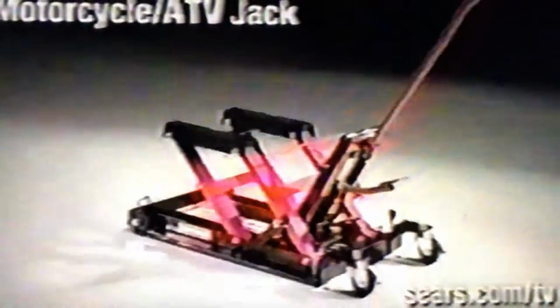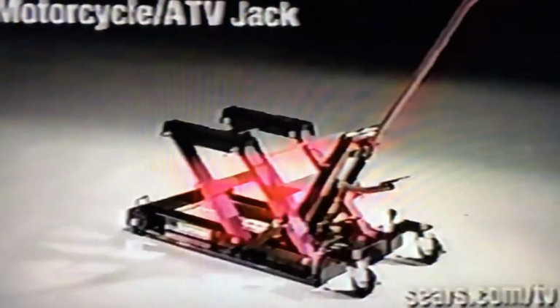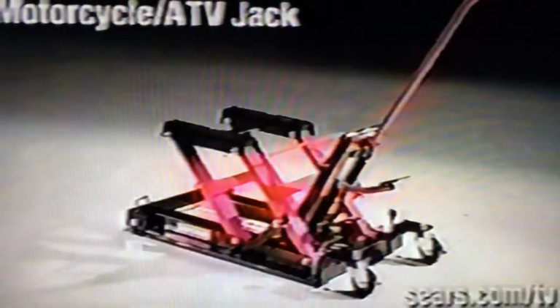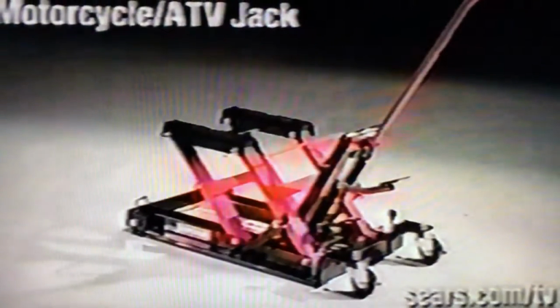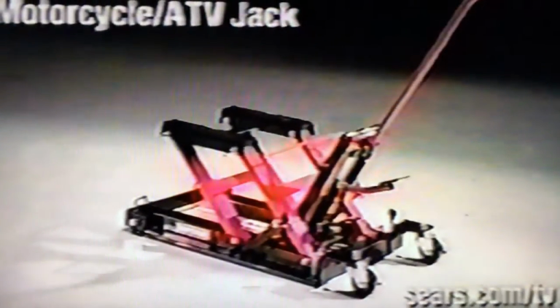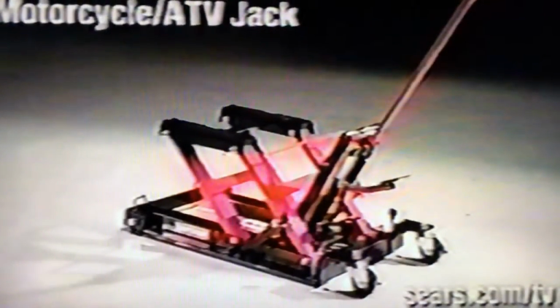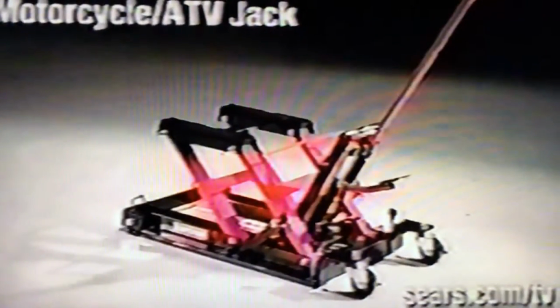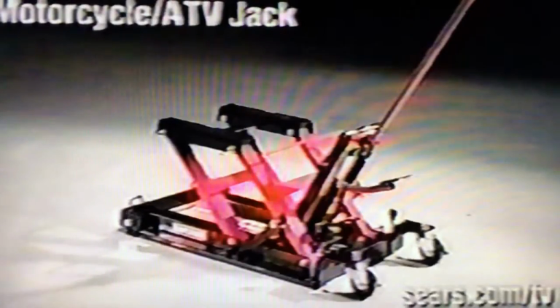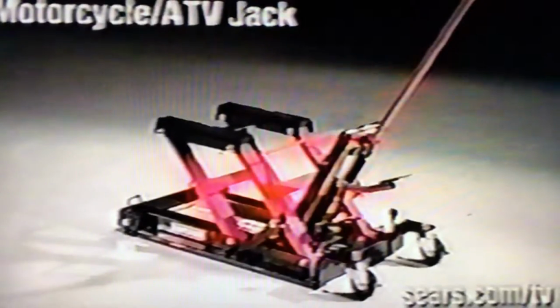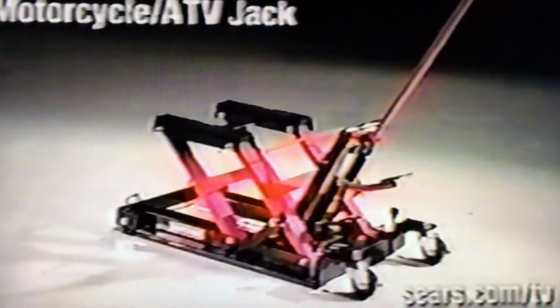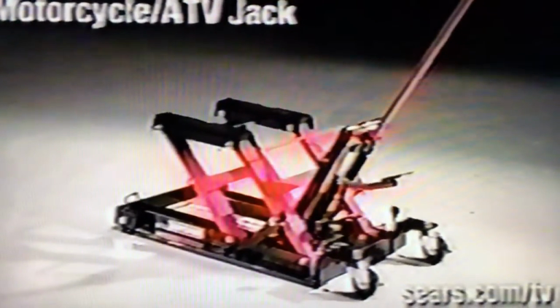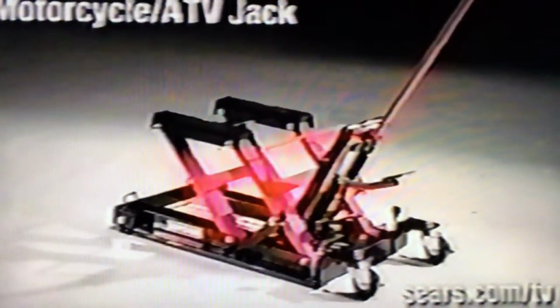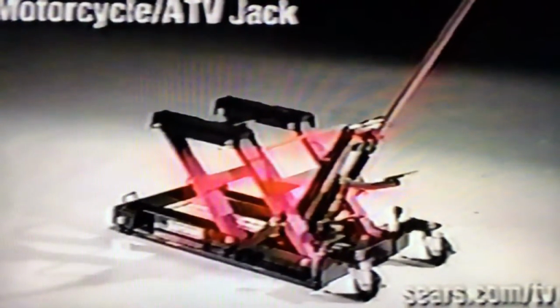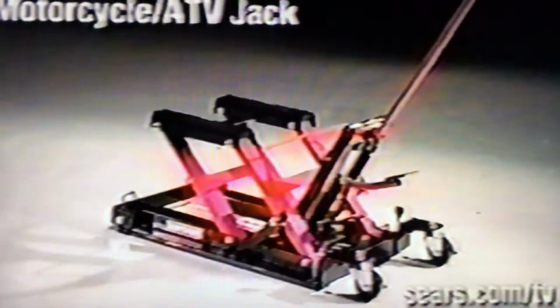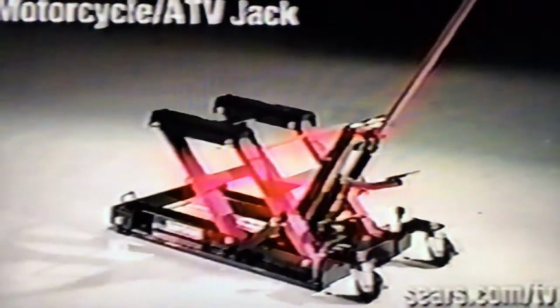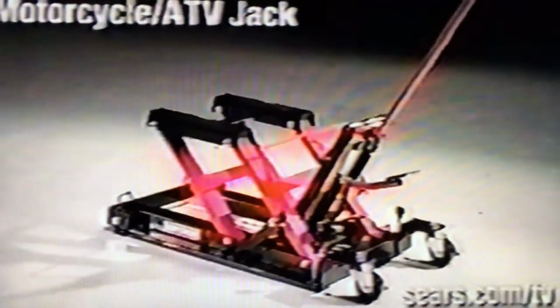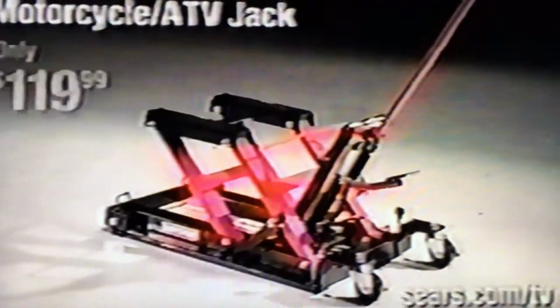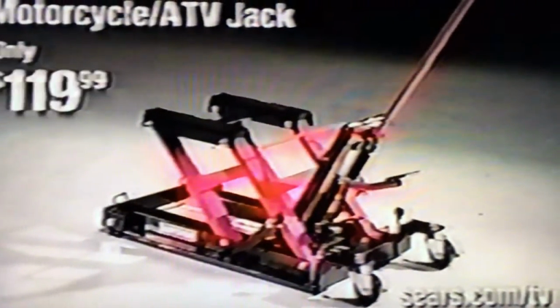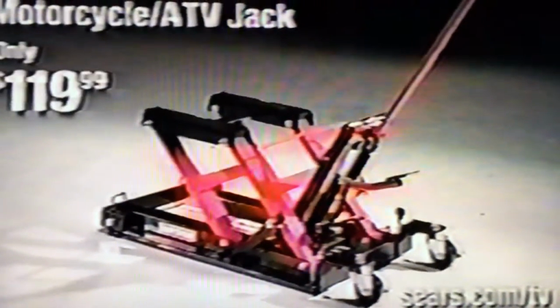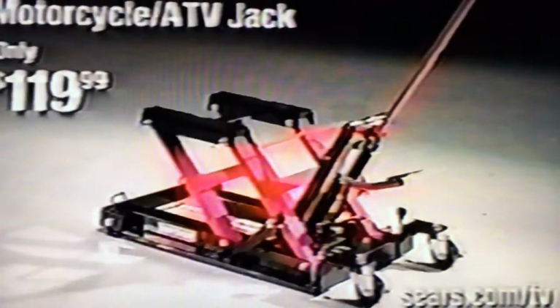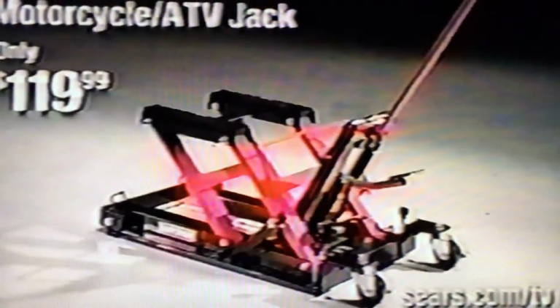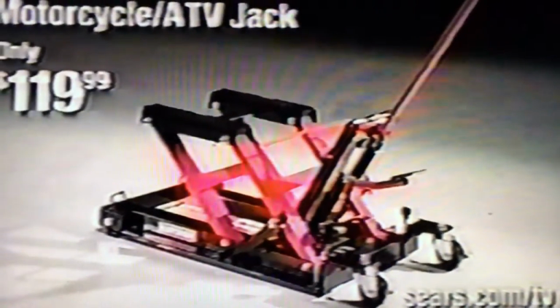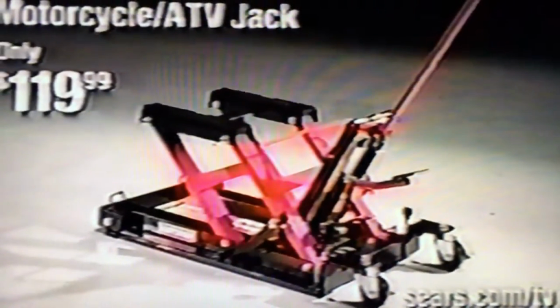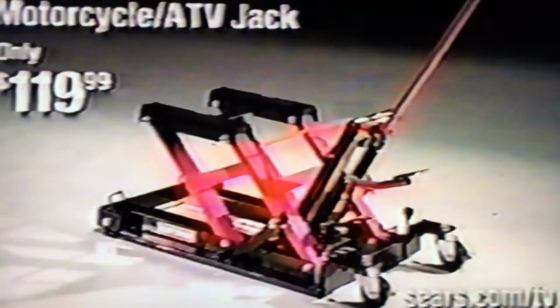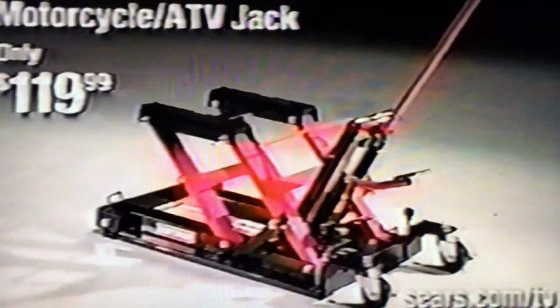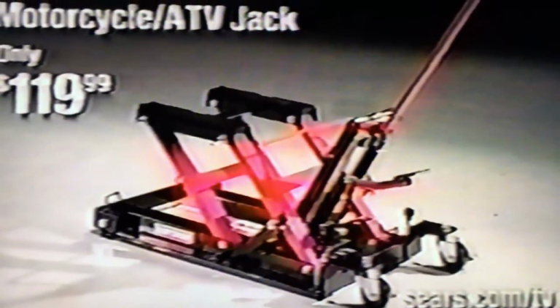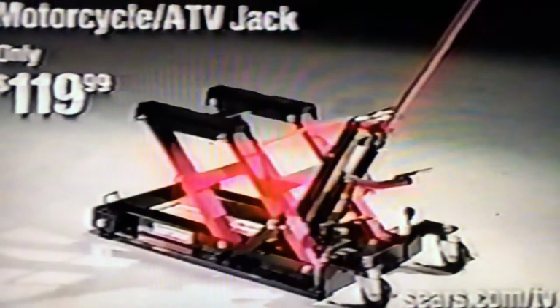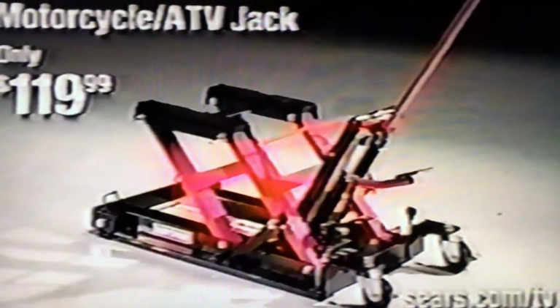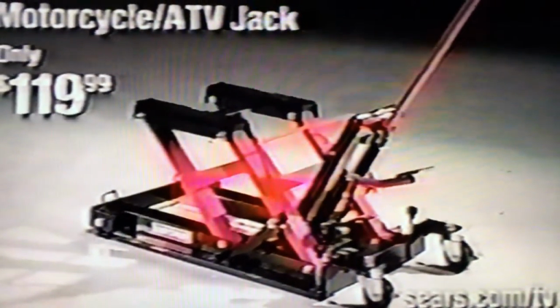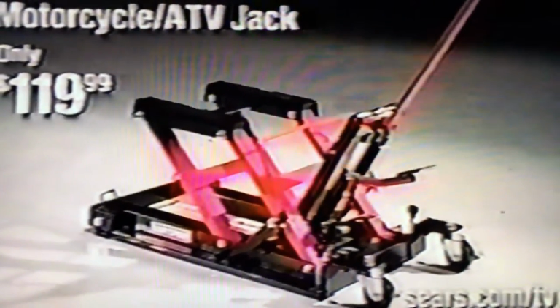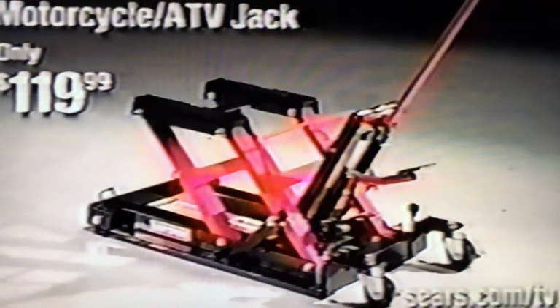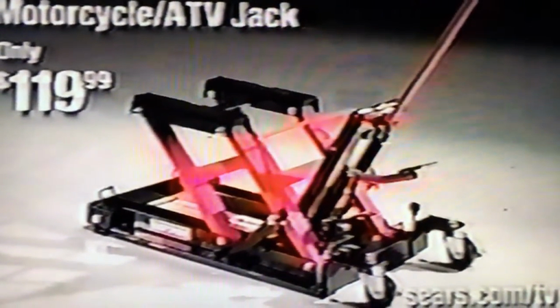Call now to order the Craftsman Motorcycle ATV Jack, only $119.99, only from Sears.